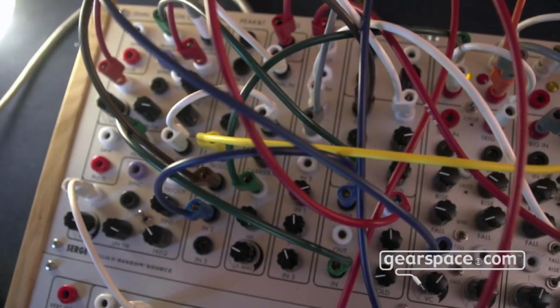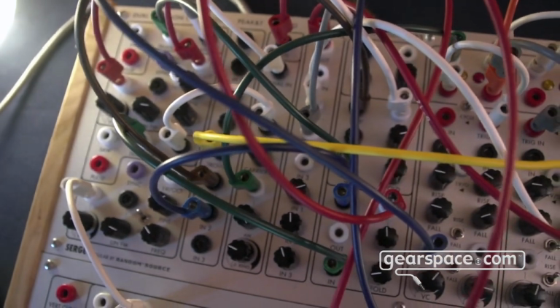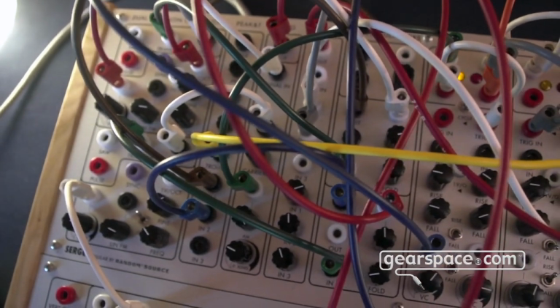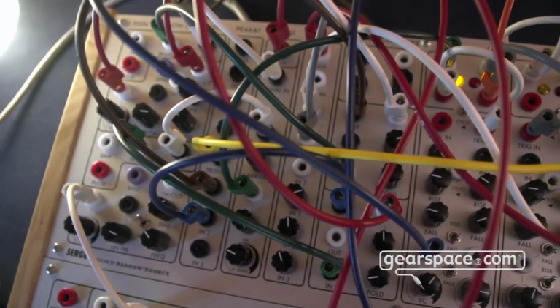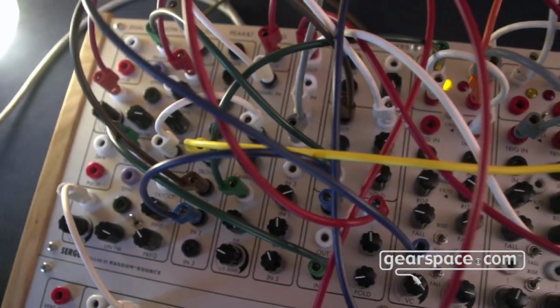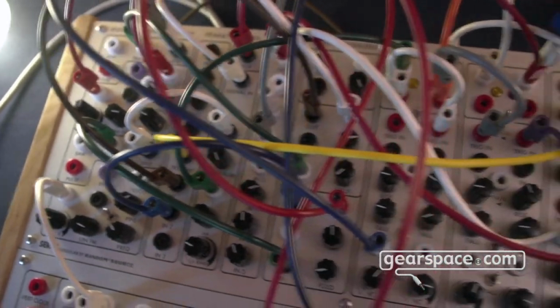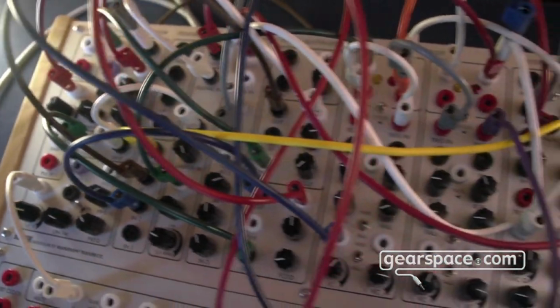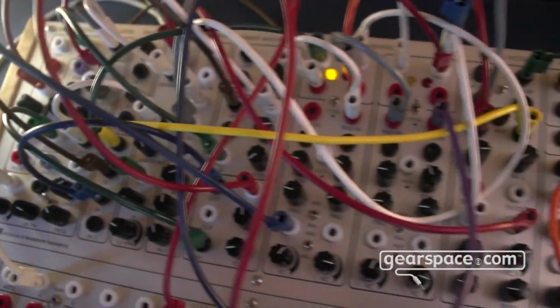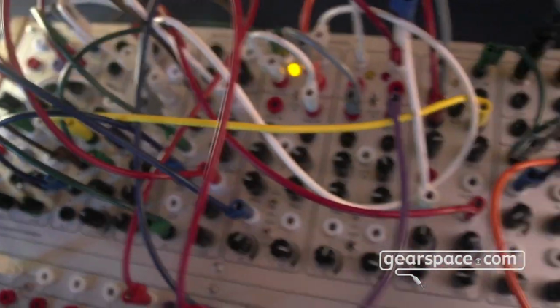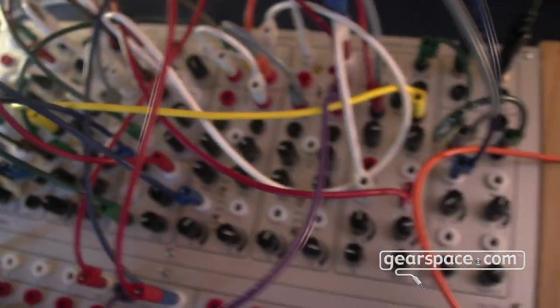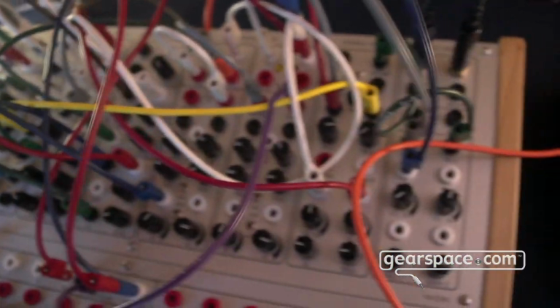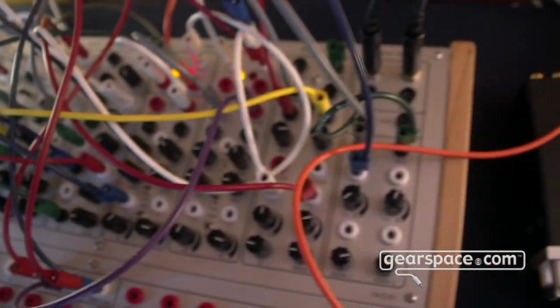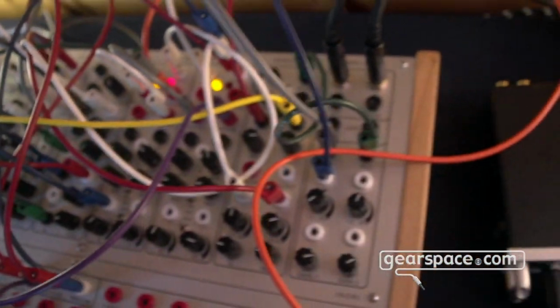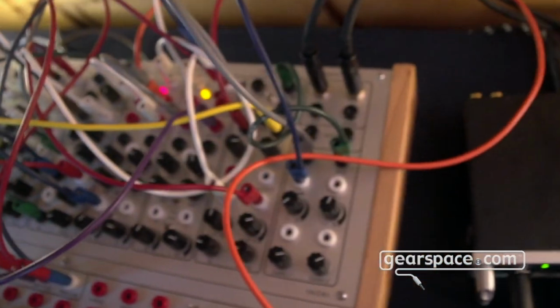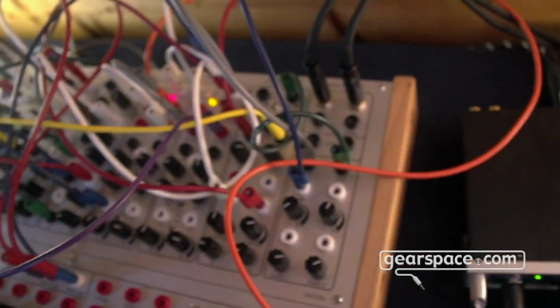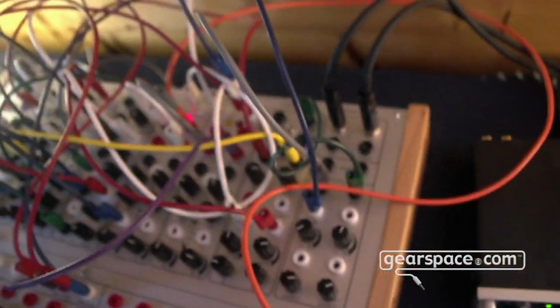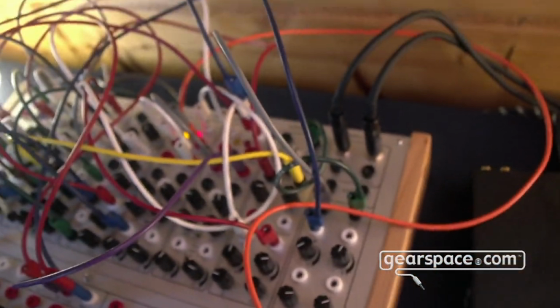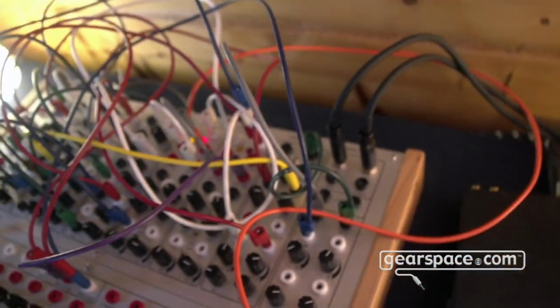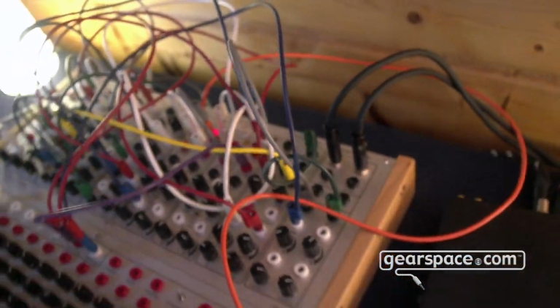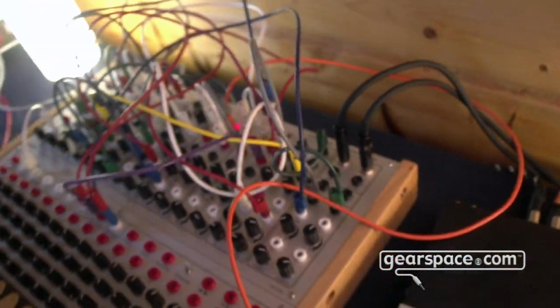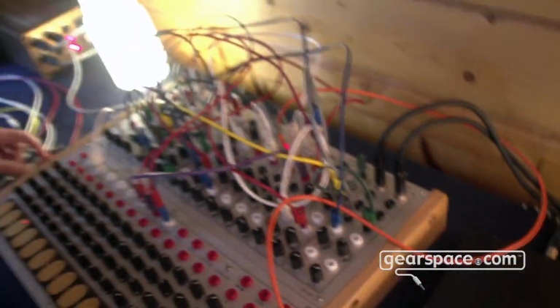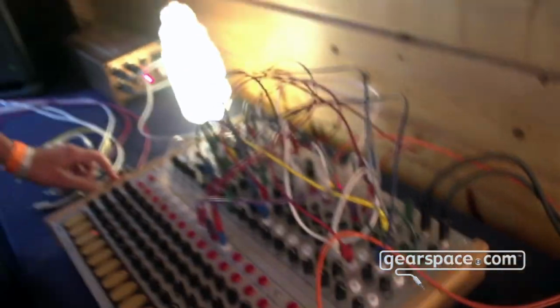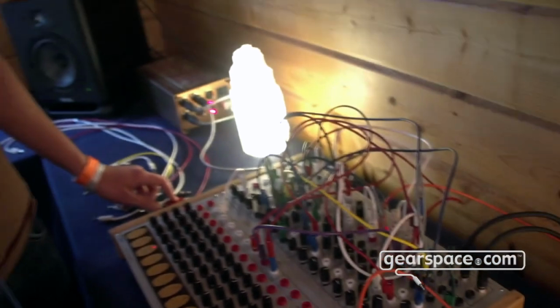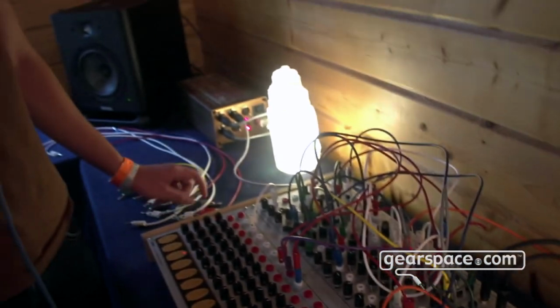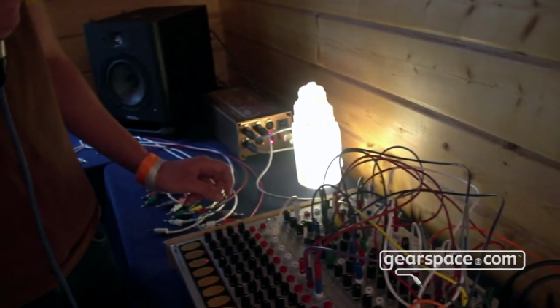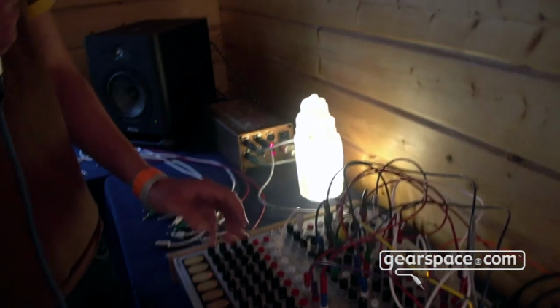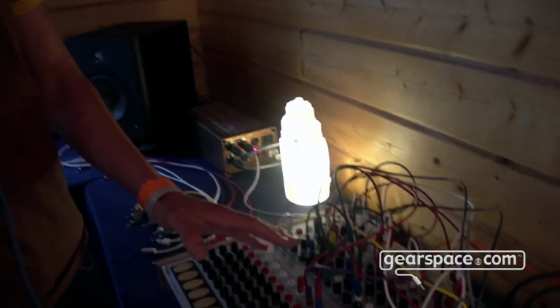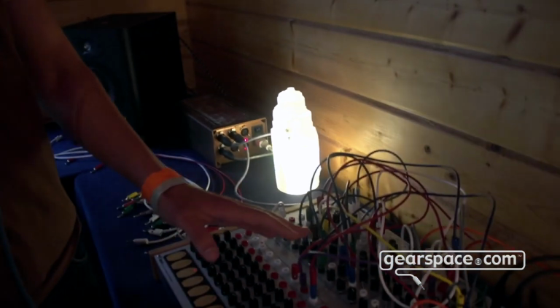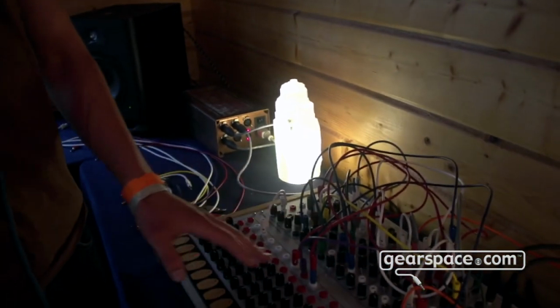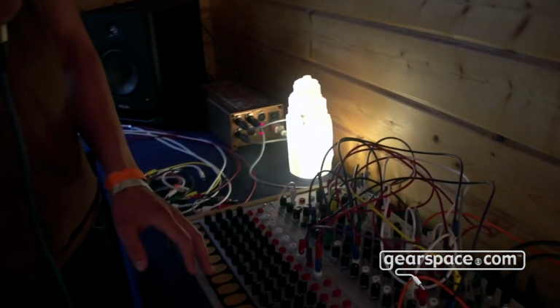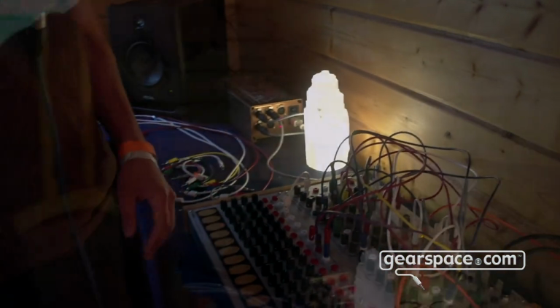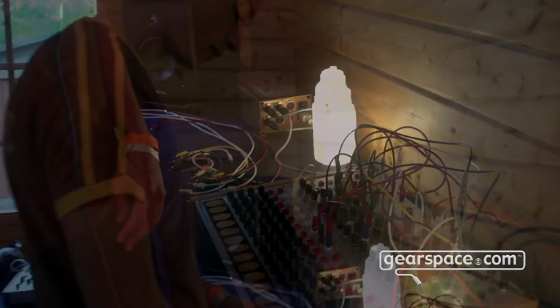And now we'll just play a bit on the keyboard, playing a bit with the pressure function.